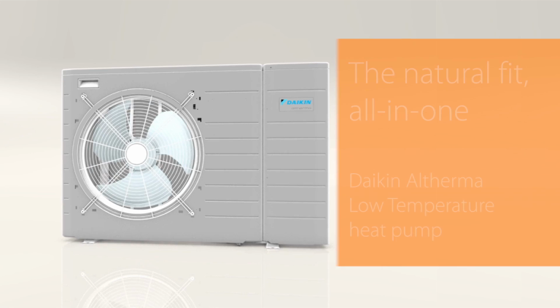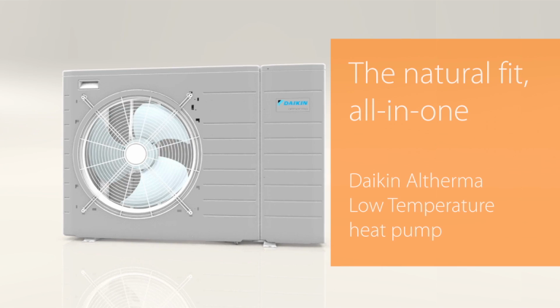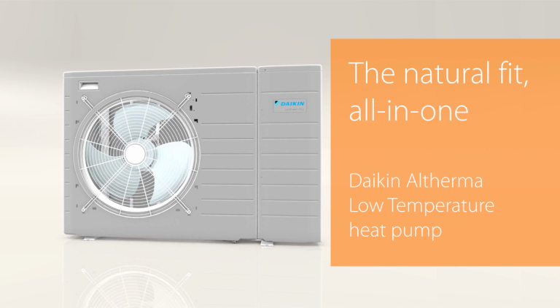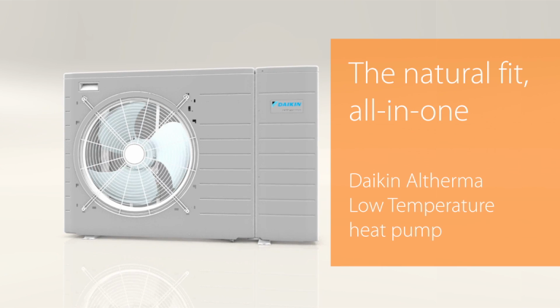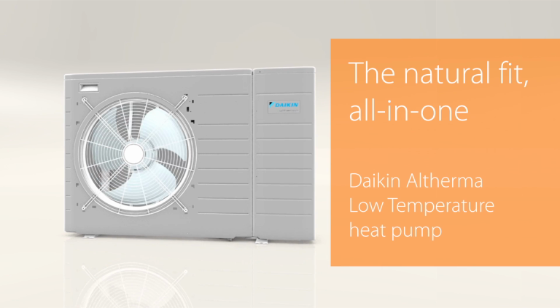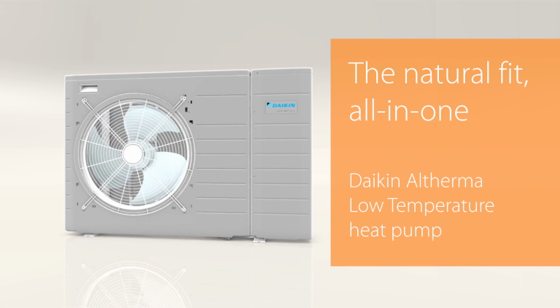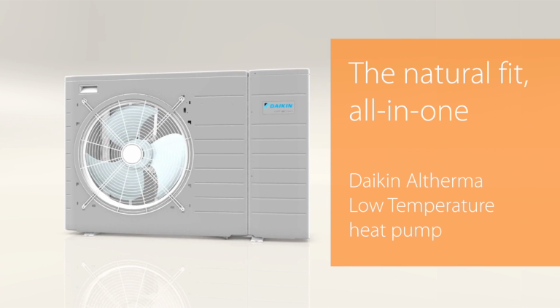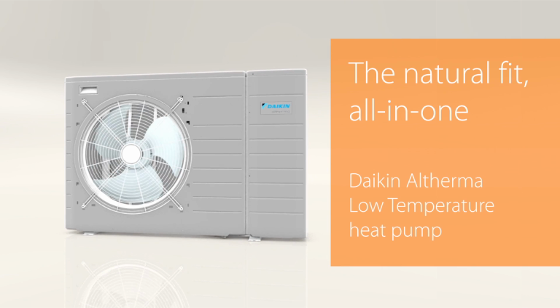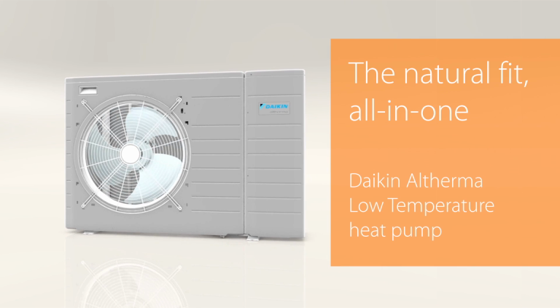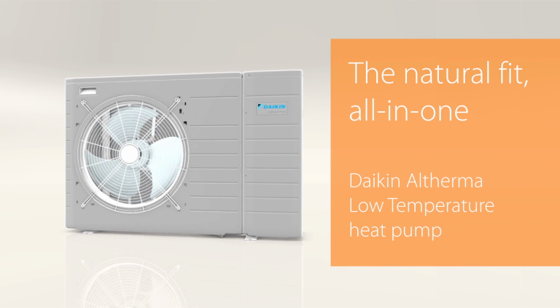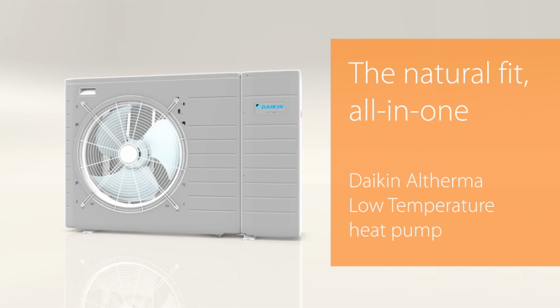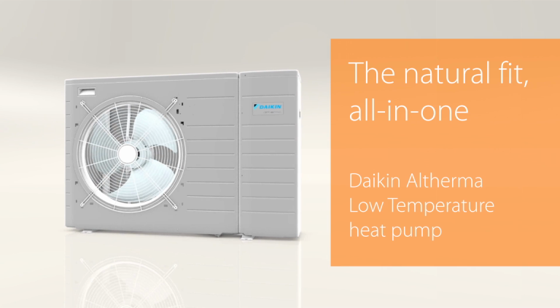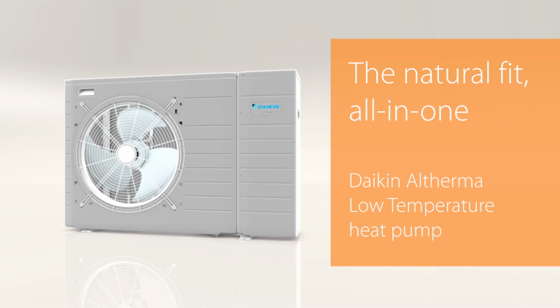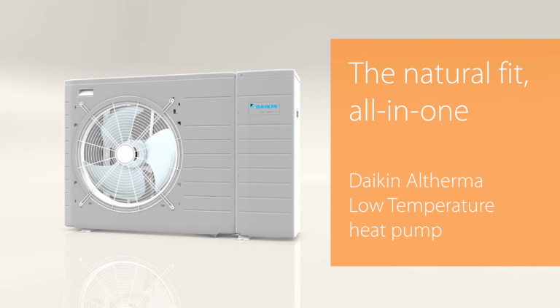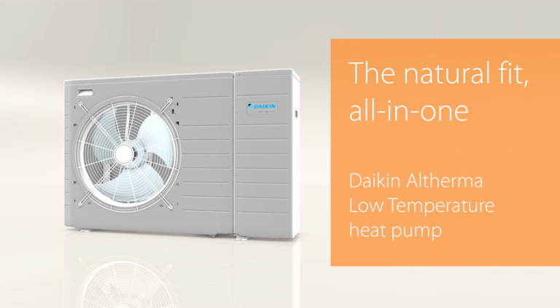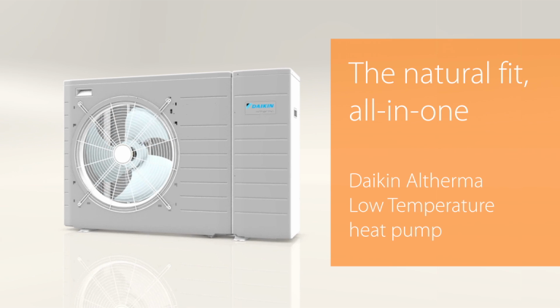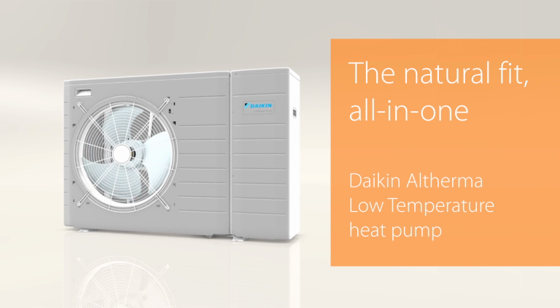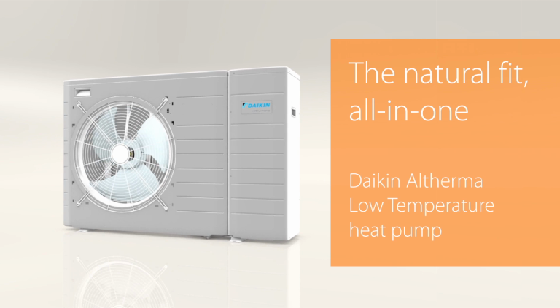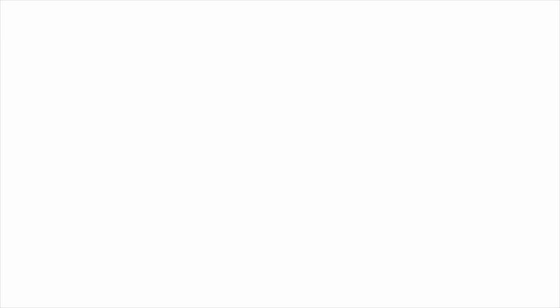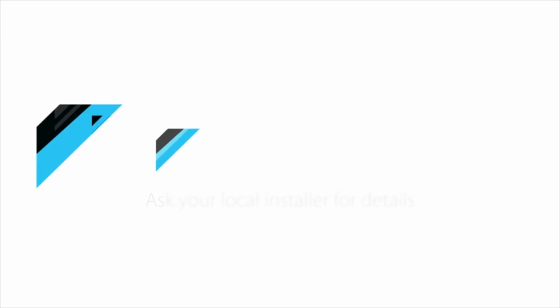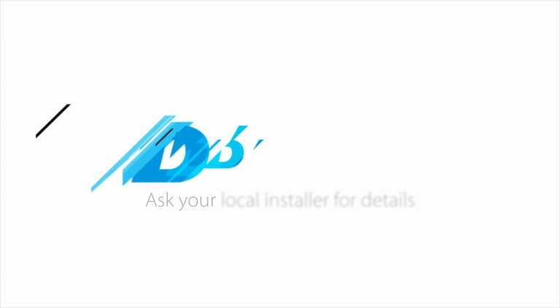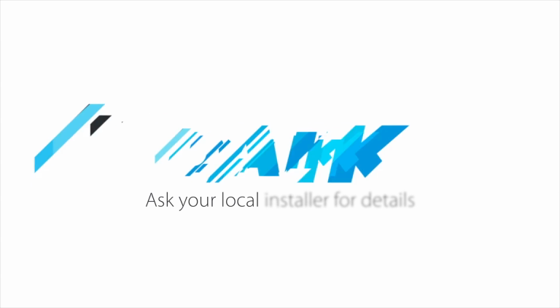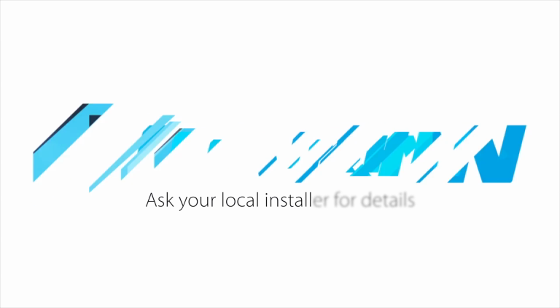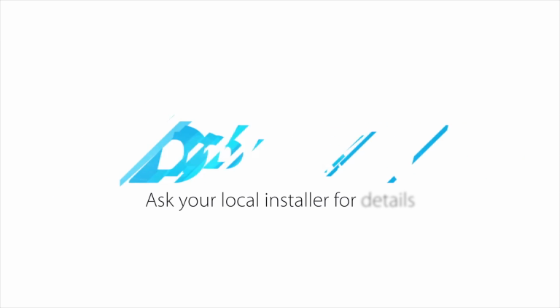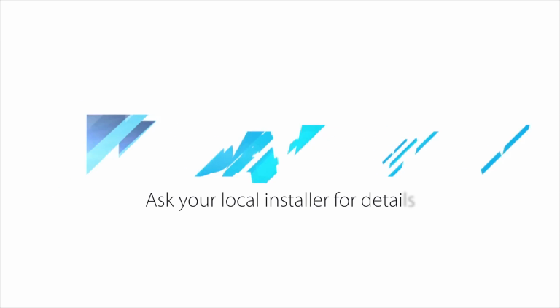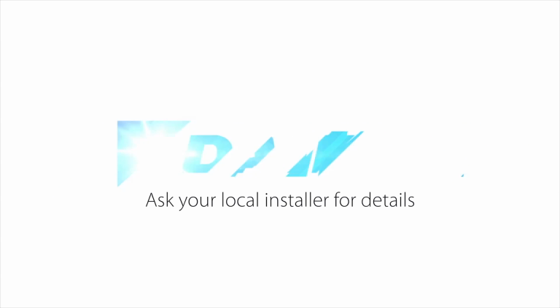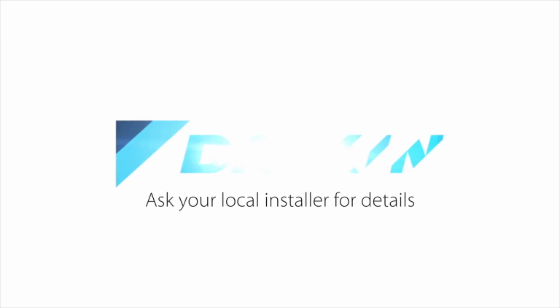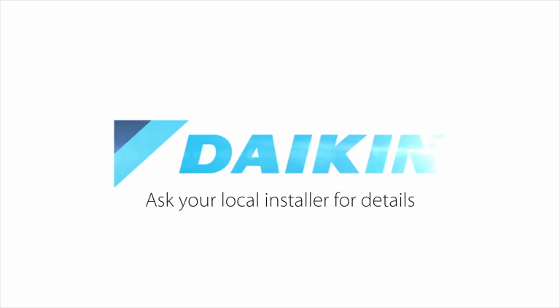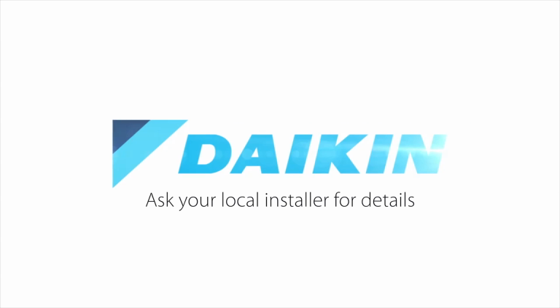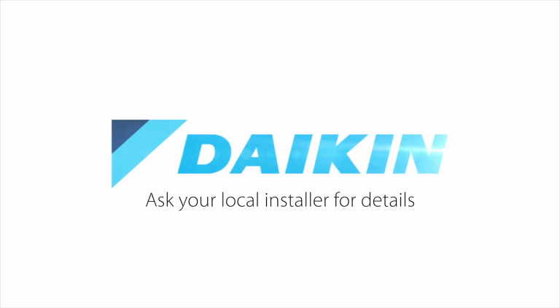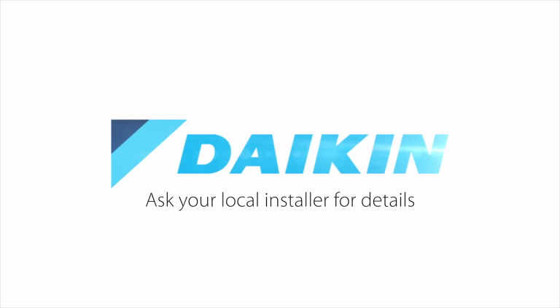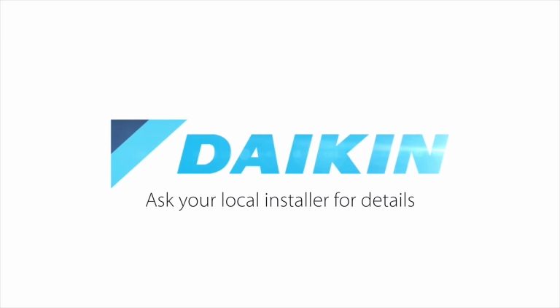Daikin Altherma air to water heat pump — the future of heating is here. Ask your local installer for details.